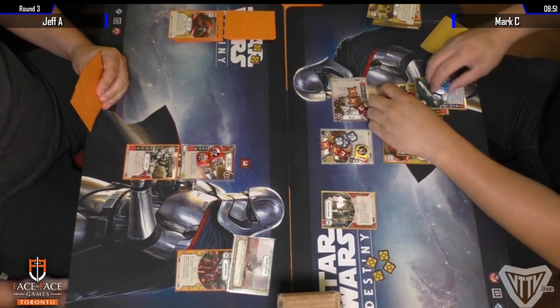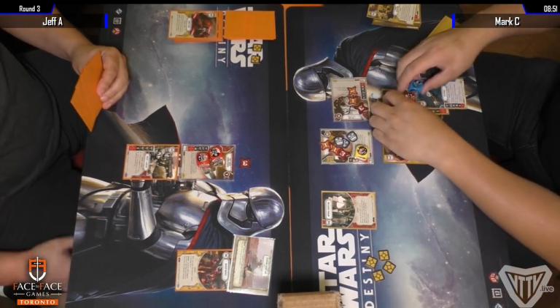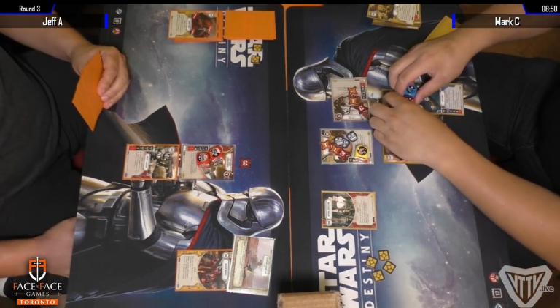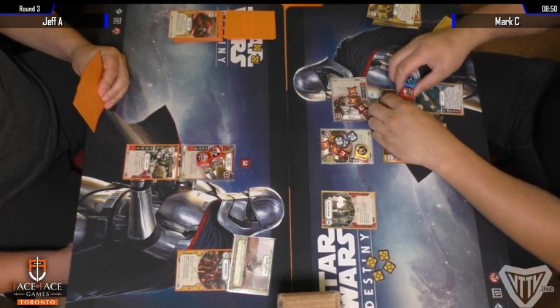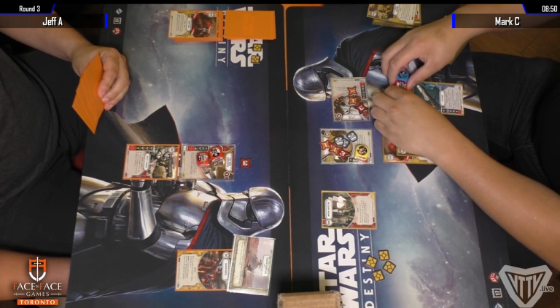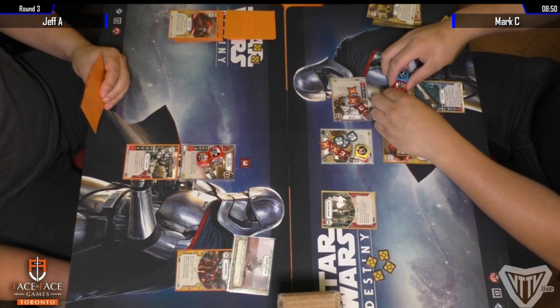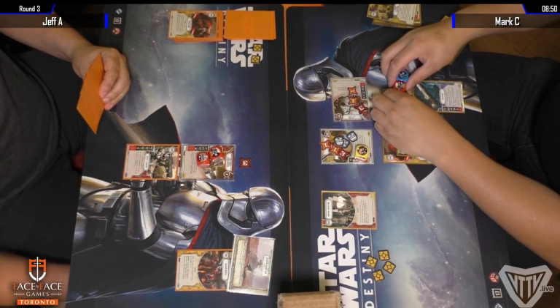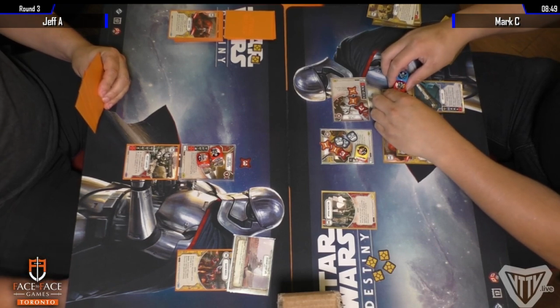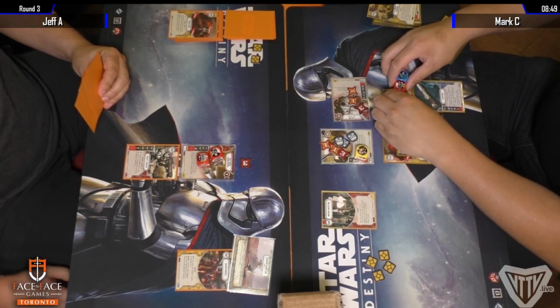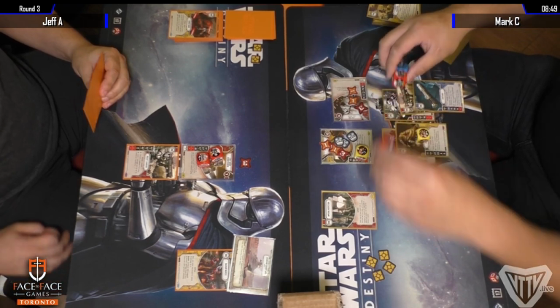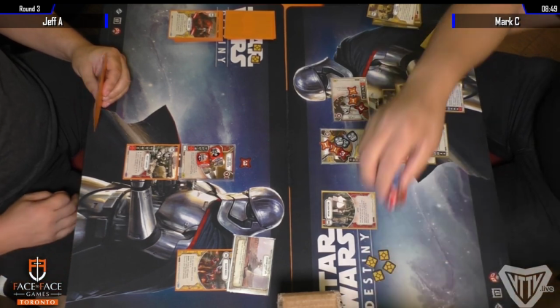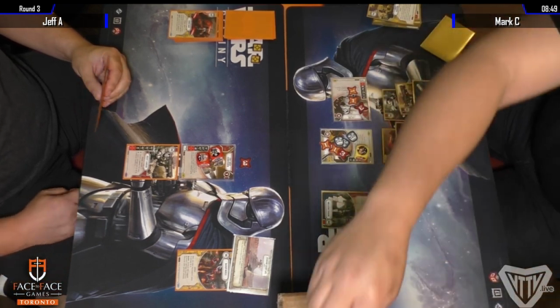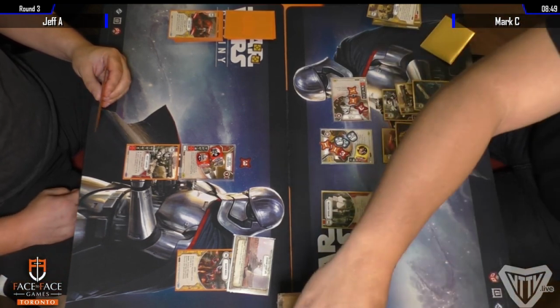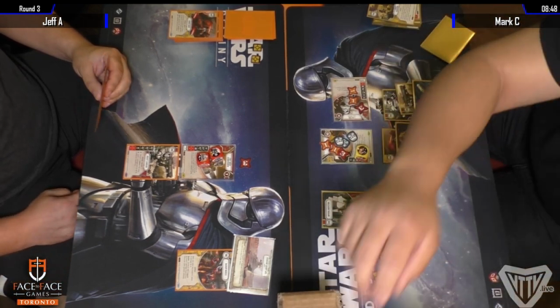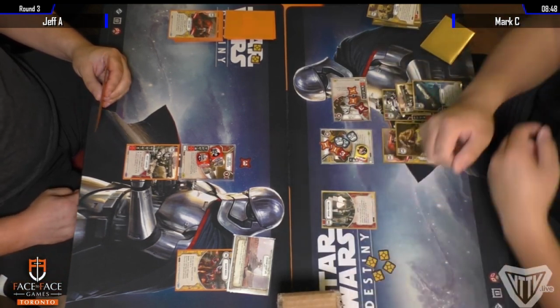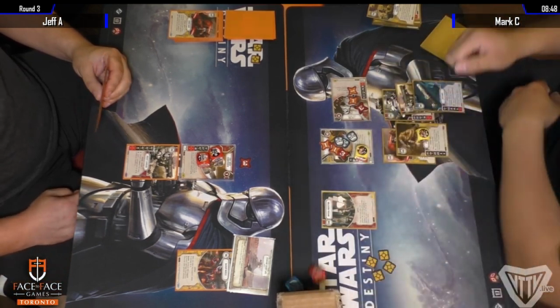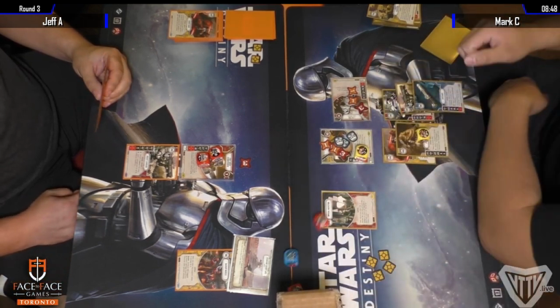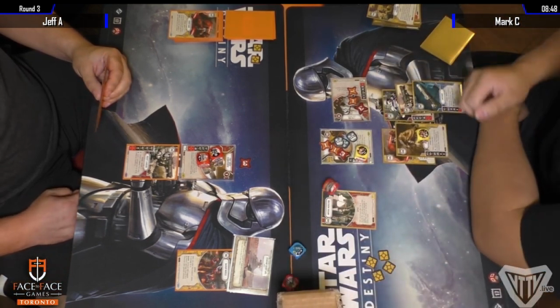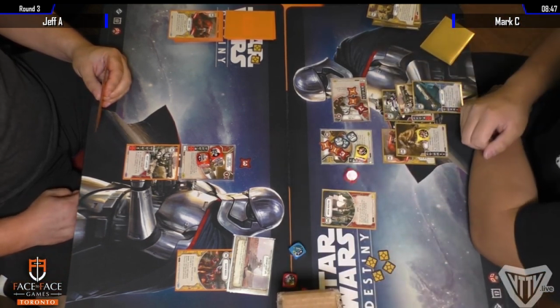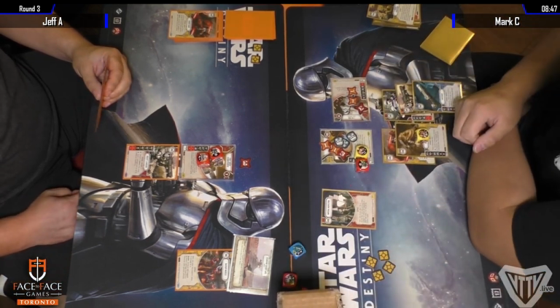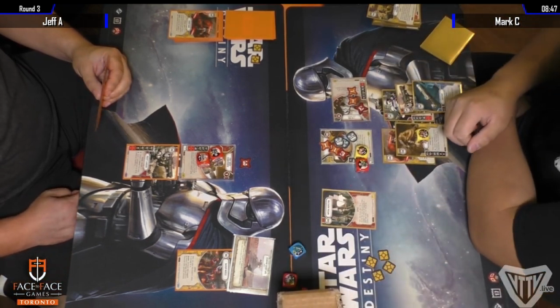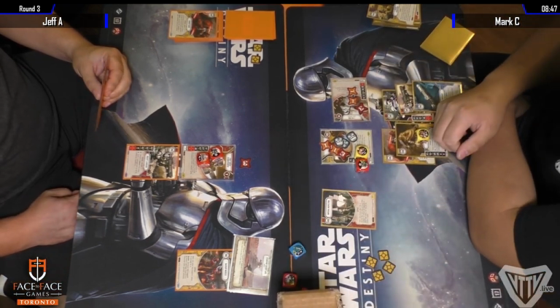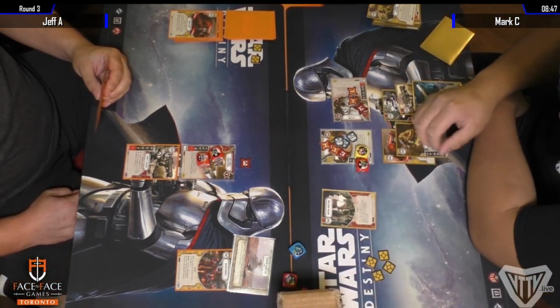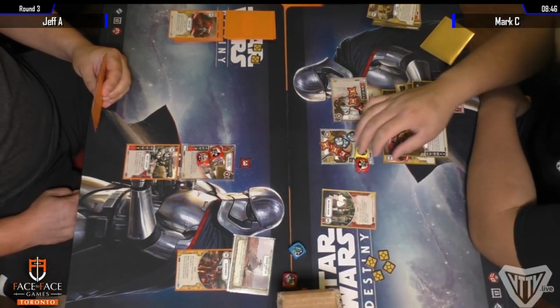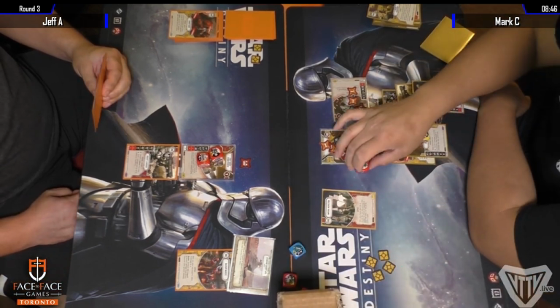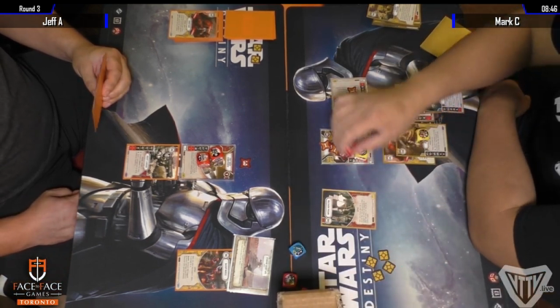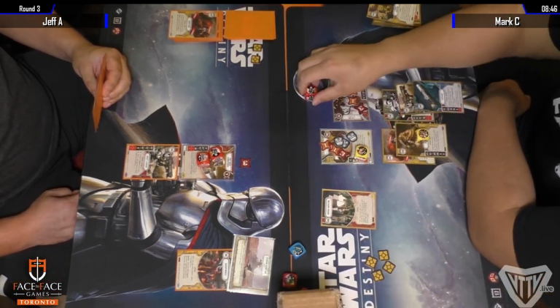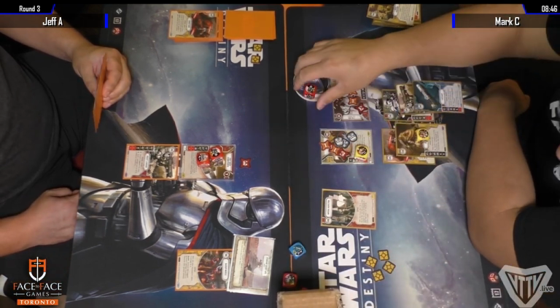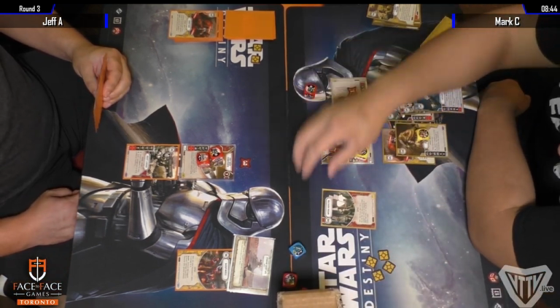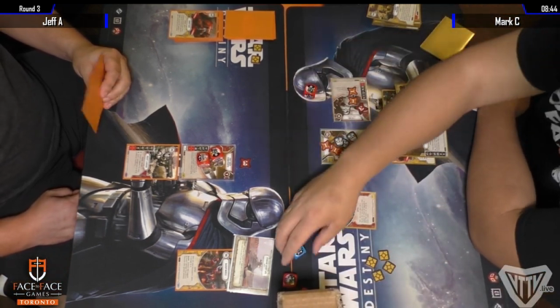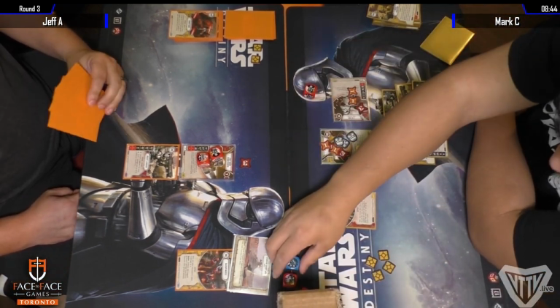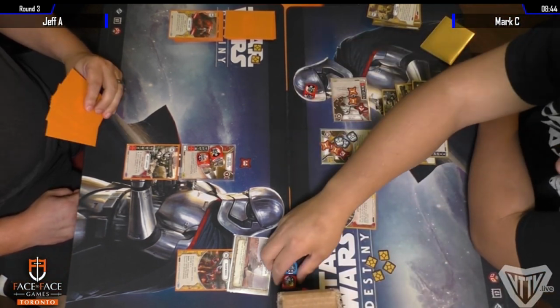If he rolls out like a two-damage side and a four-damage side, you can kill Finn. Is that enough to kill Finn? Two and four?